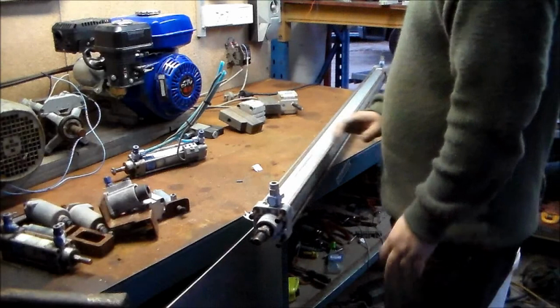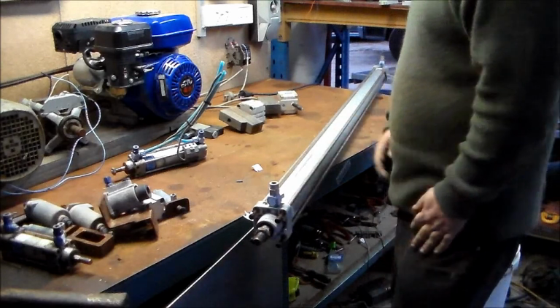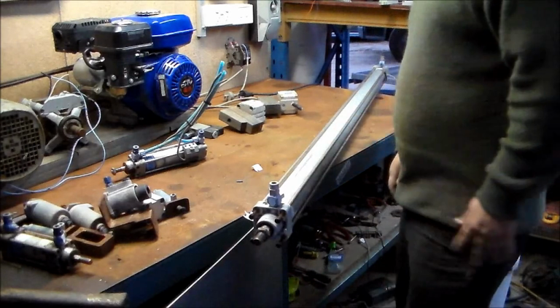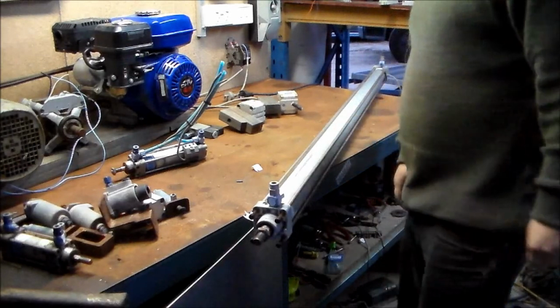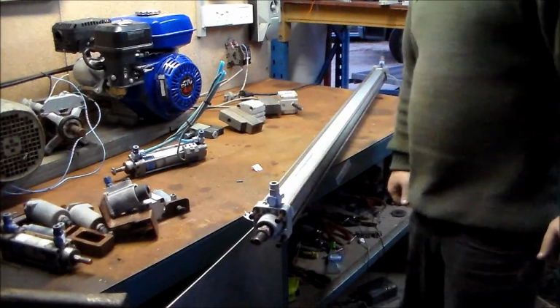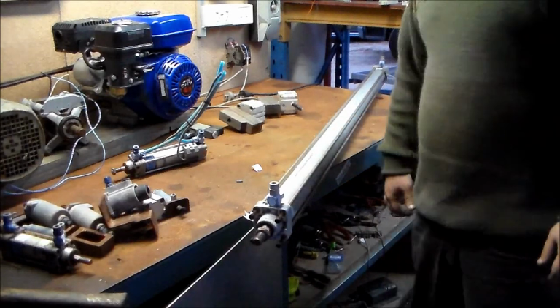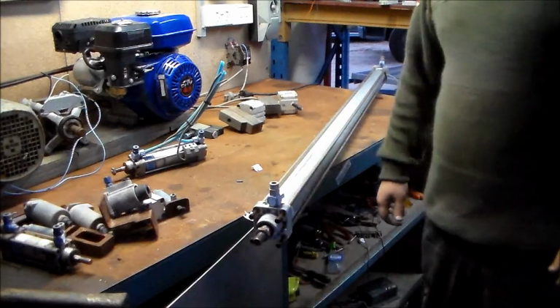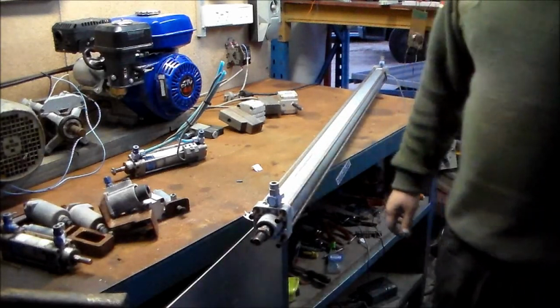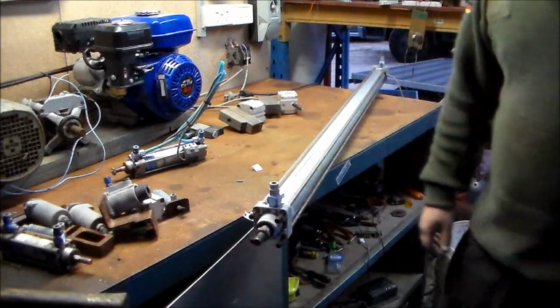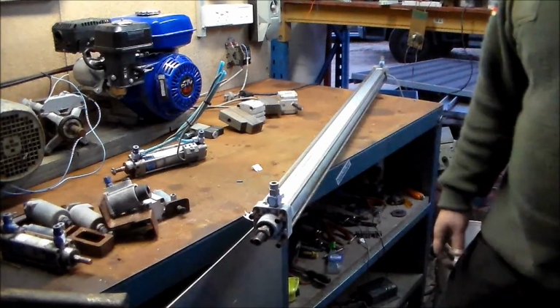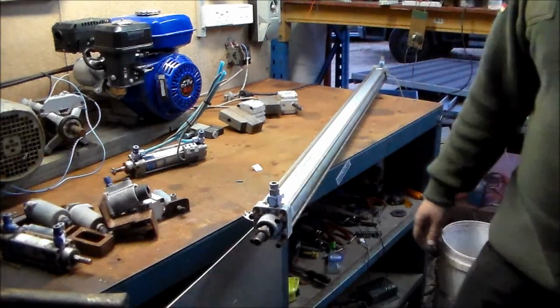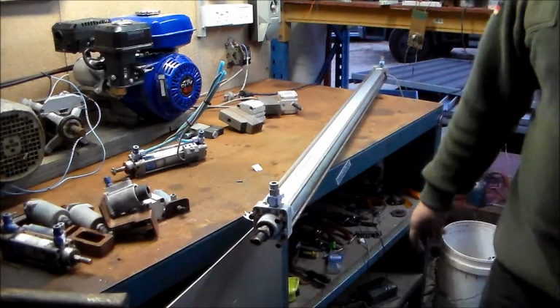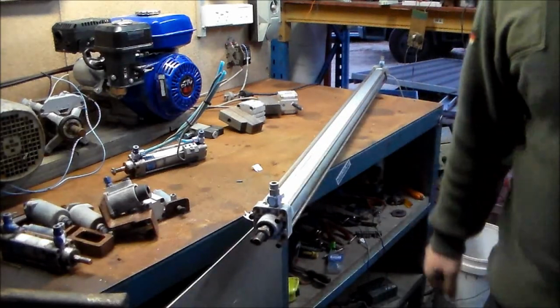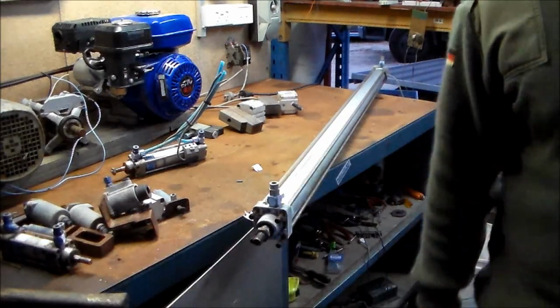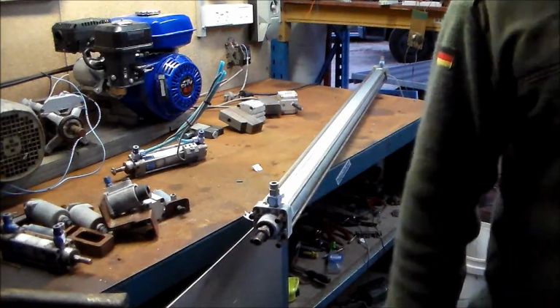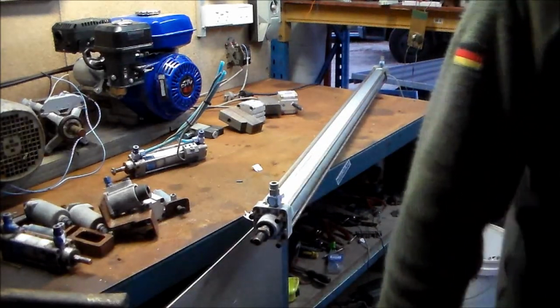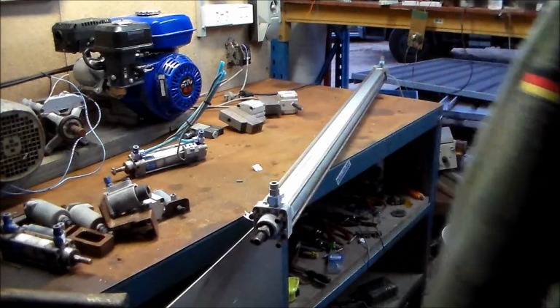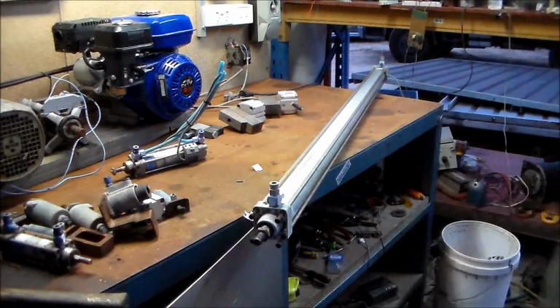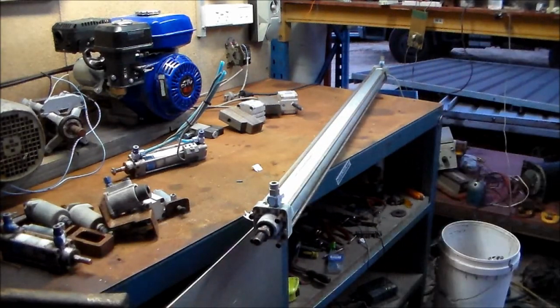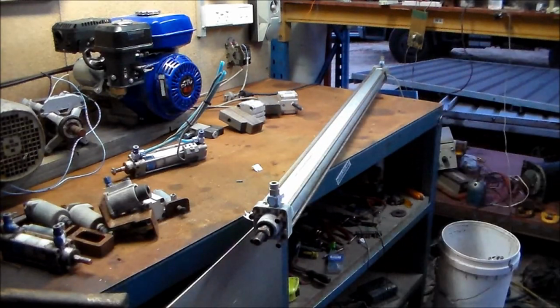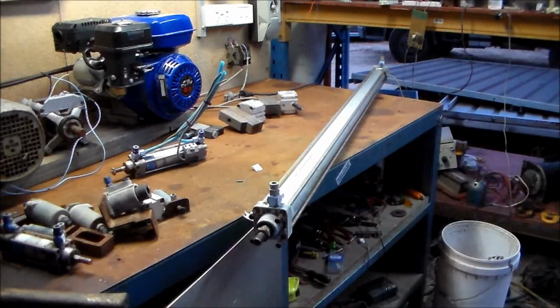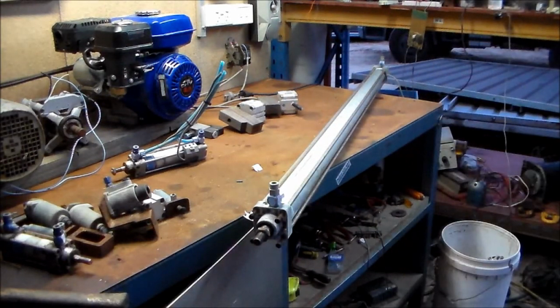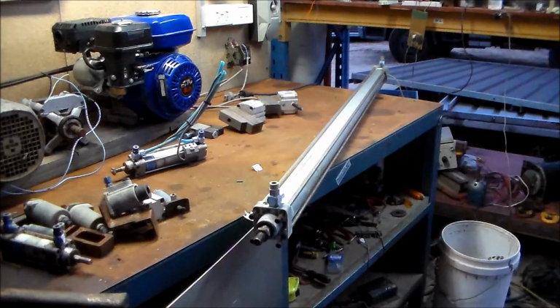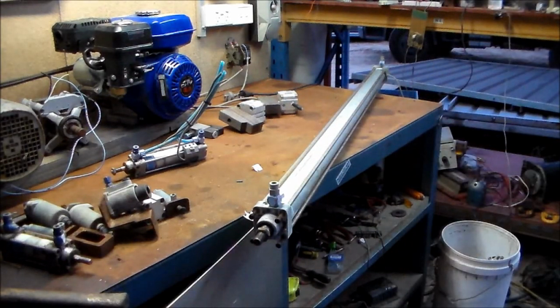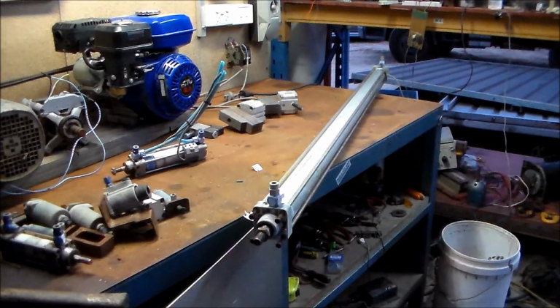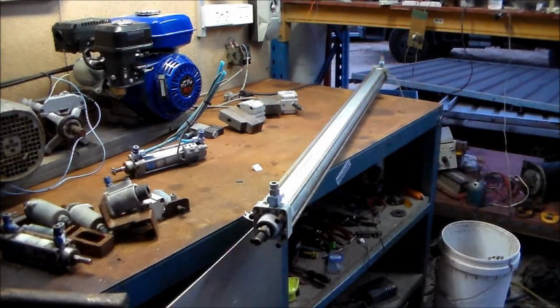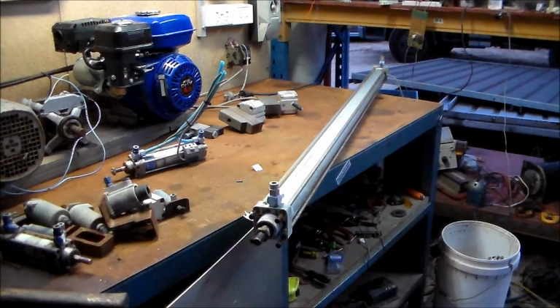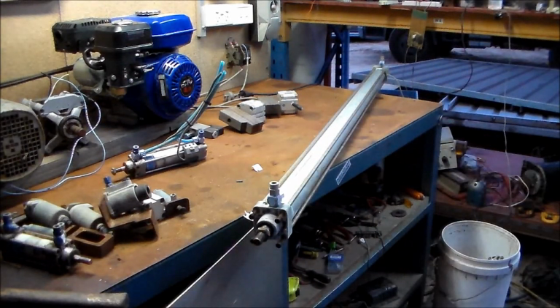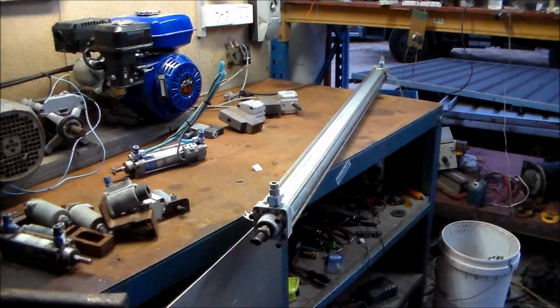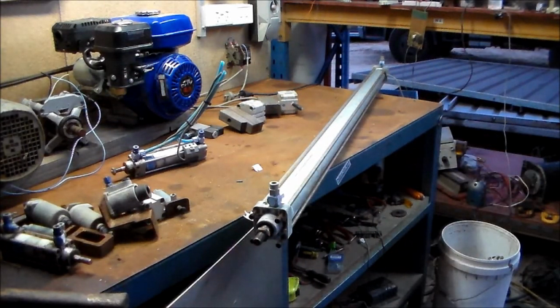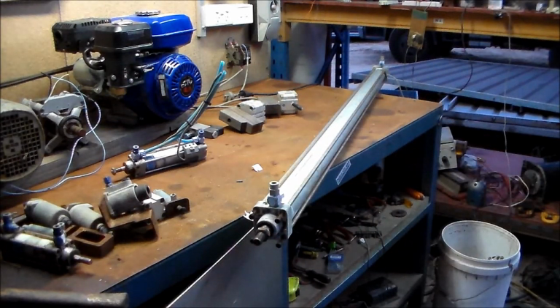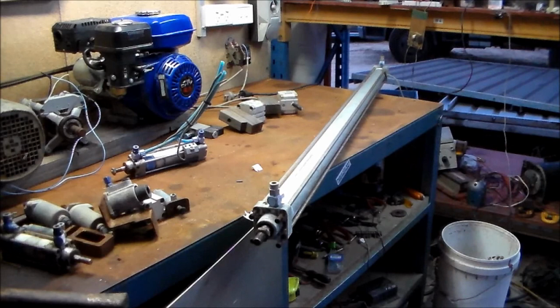Anyway, there you go — my collection of air cylinders. Thanks for watching.